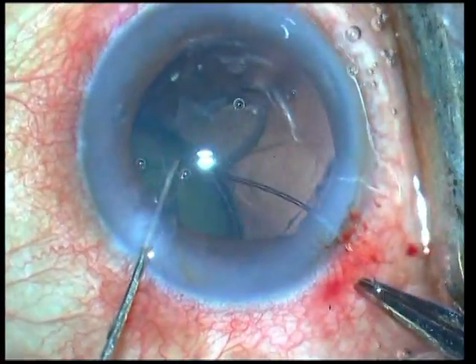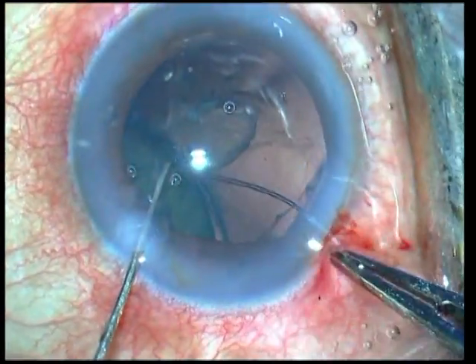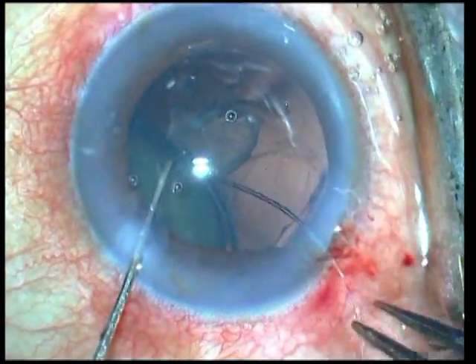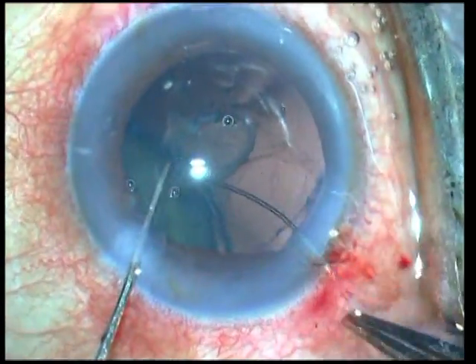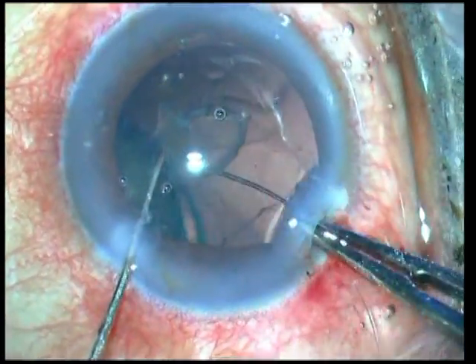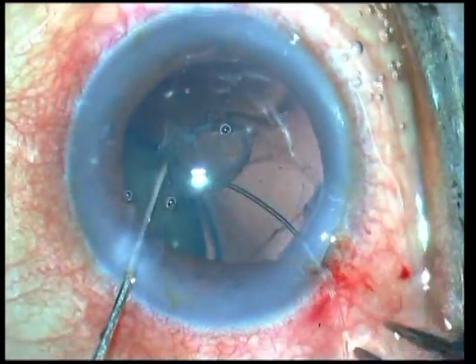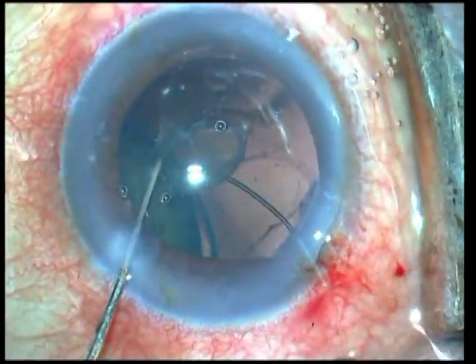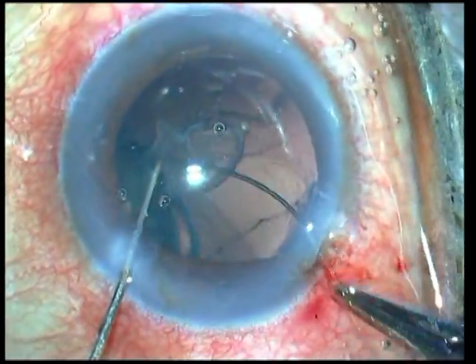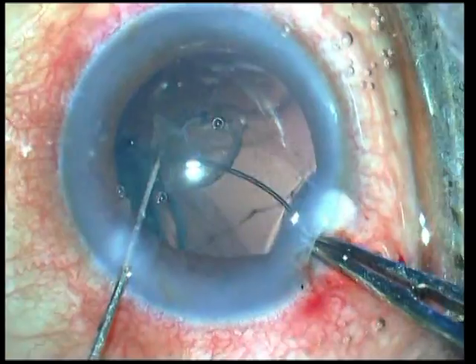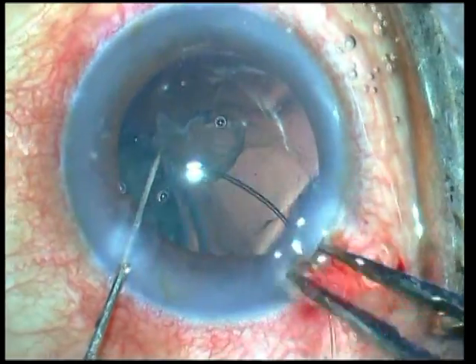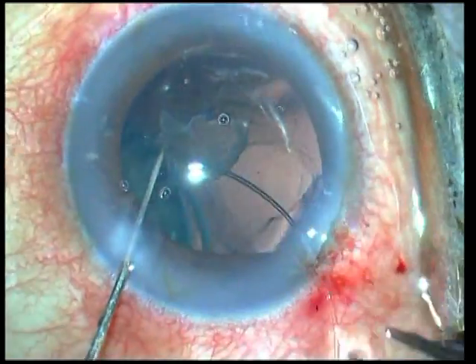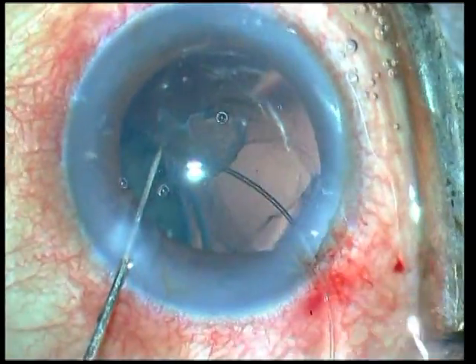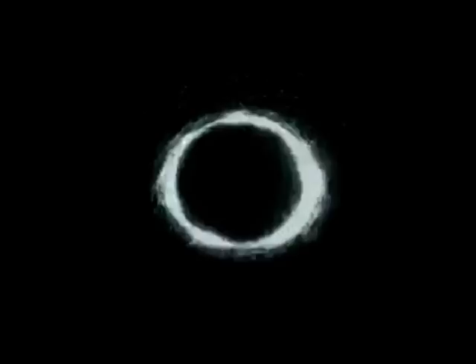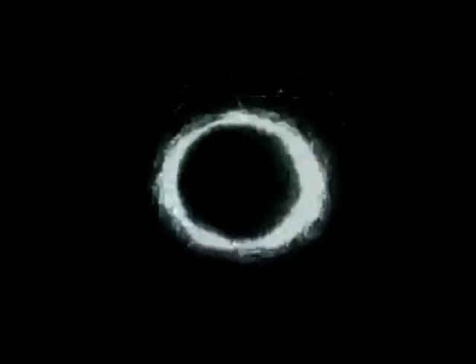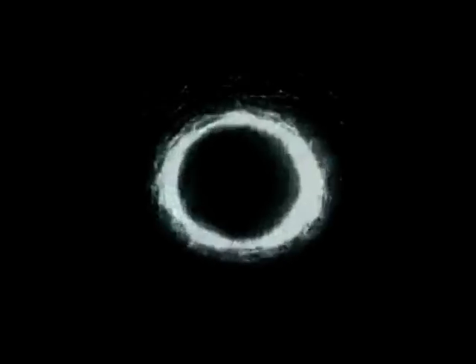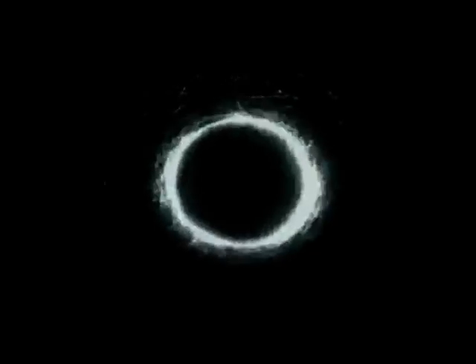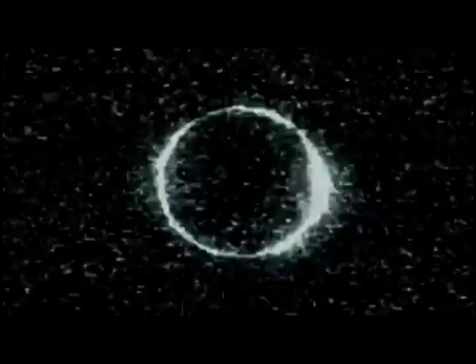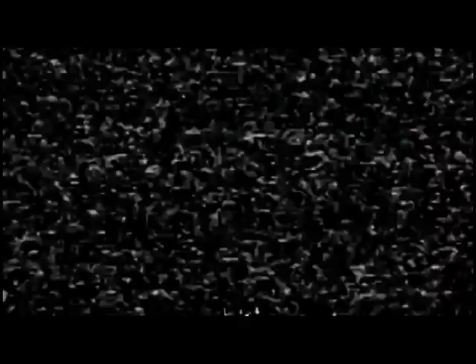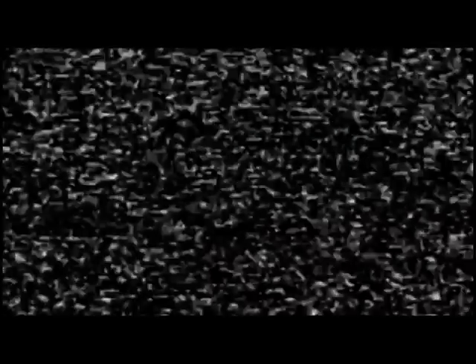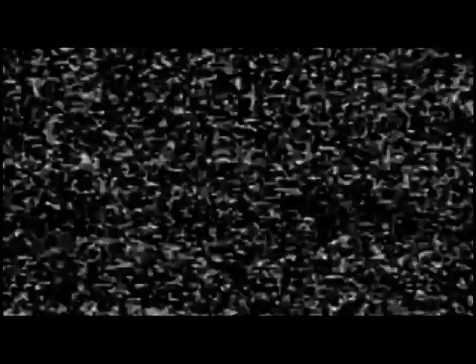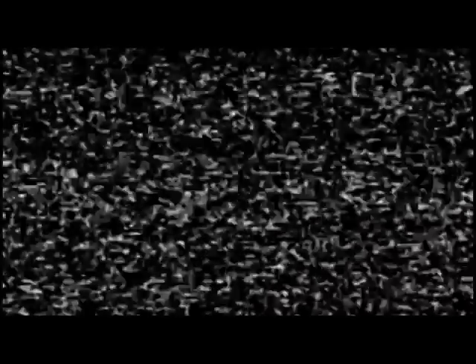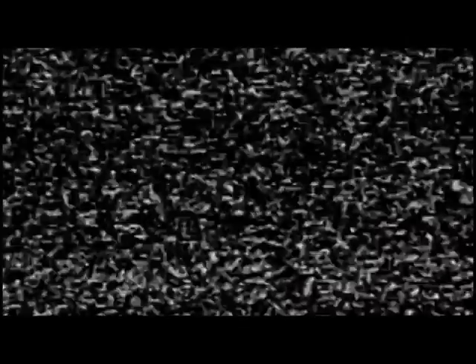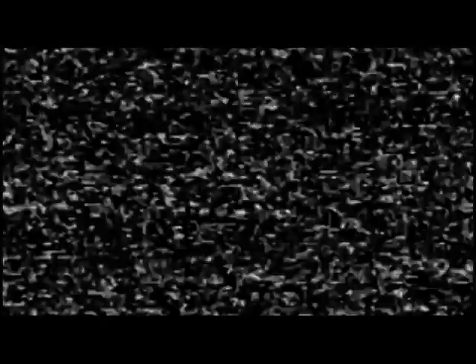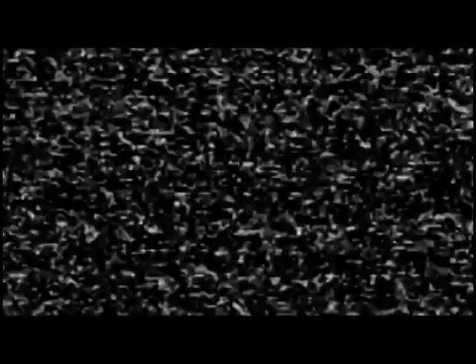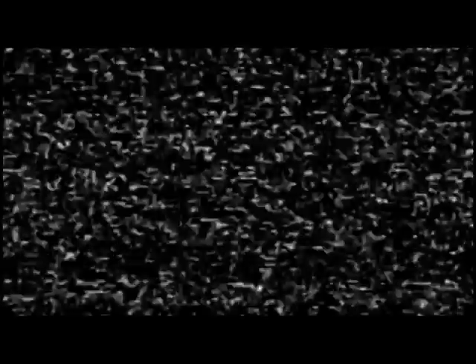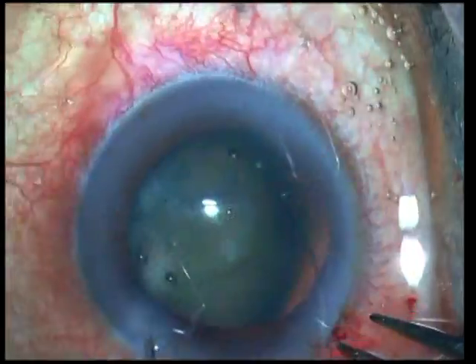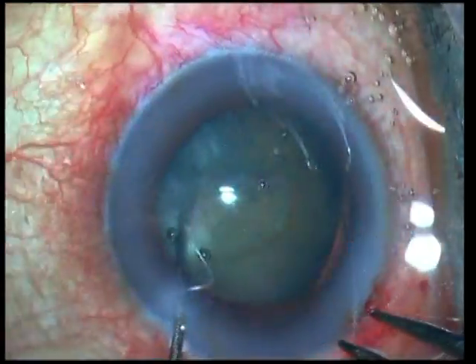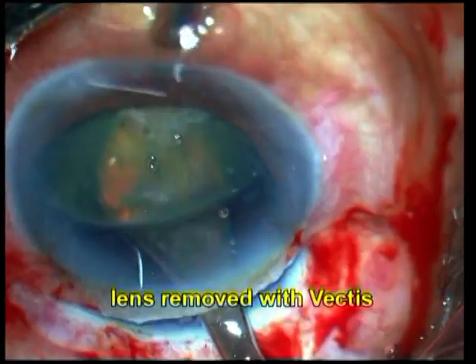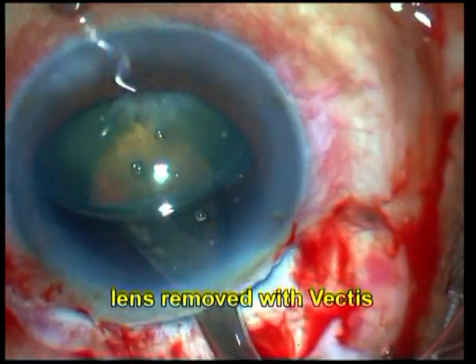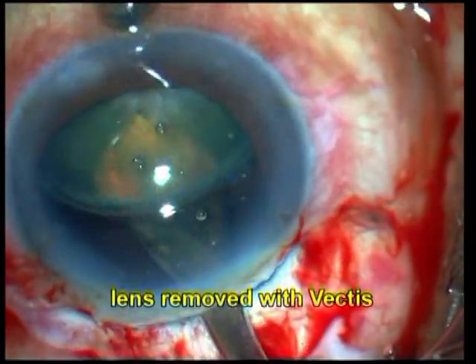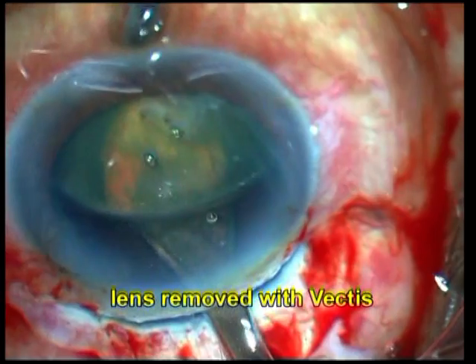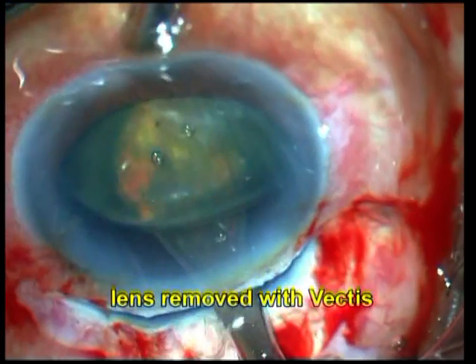Since the capsular tension ring was beginning to look more and more like a ring of horror, it was finally abandoned and the lens was removed using a vectis.